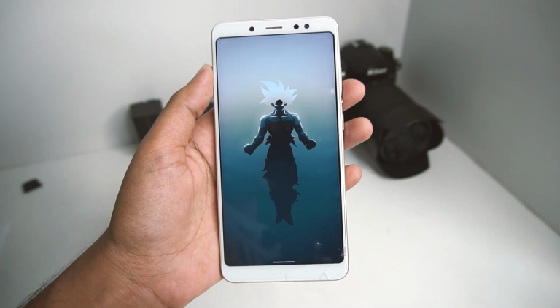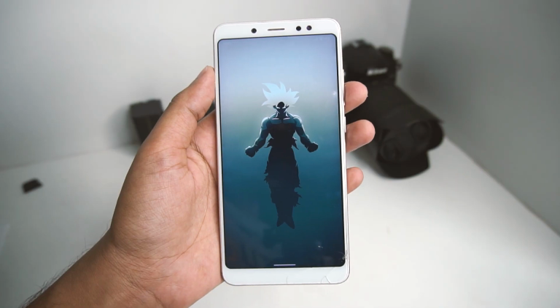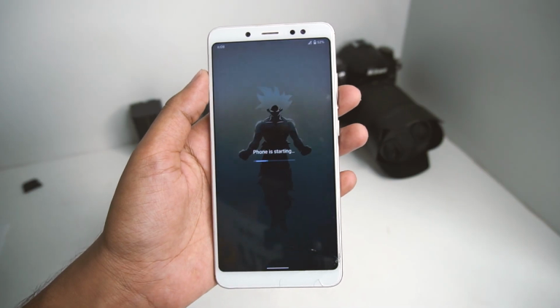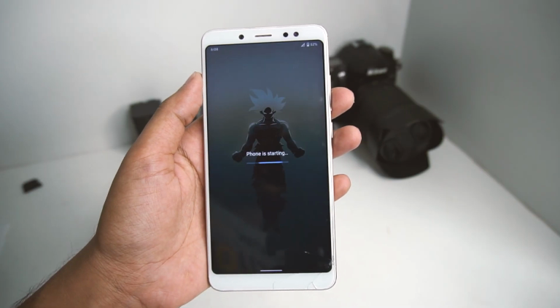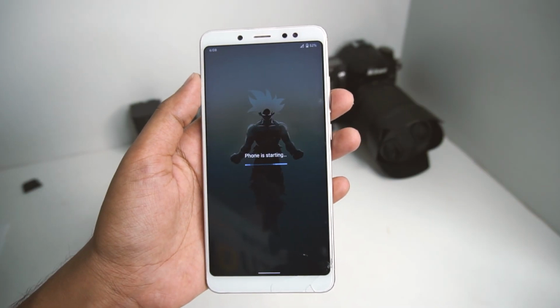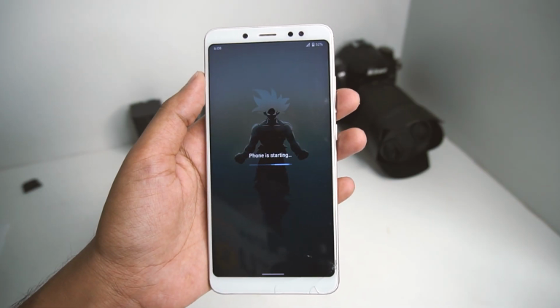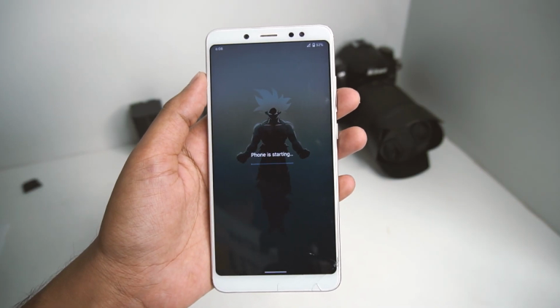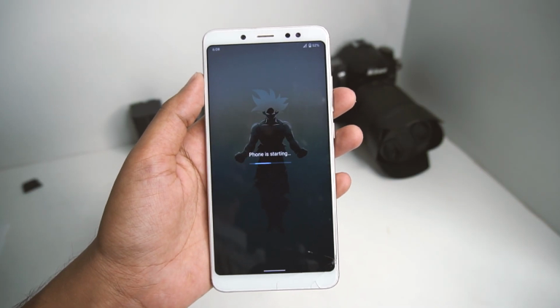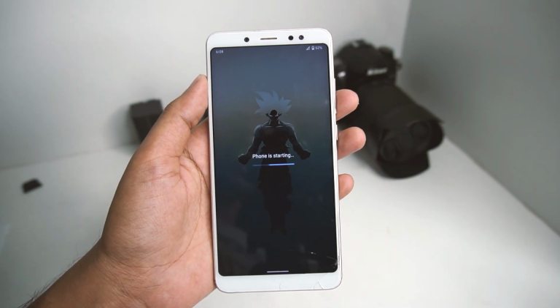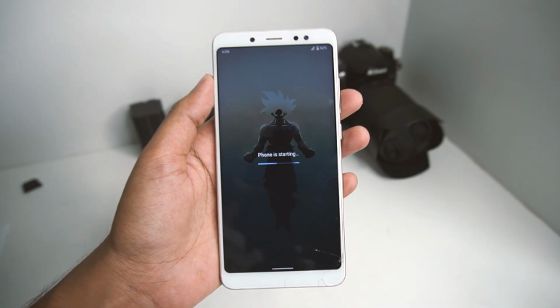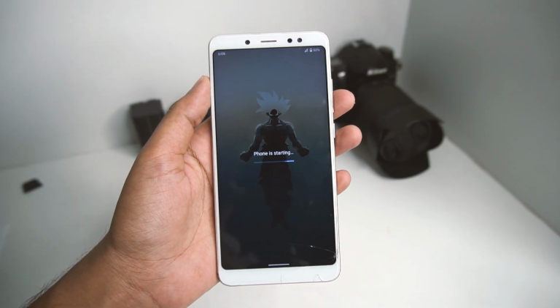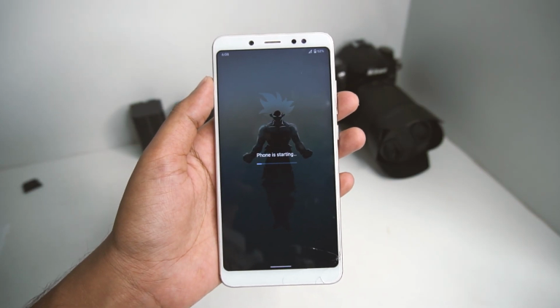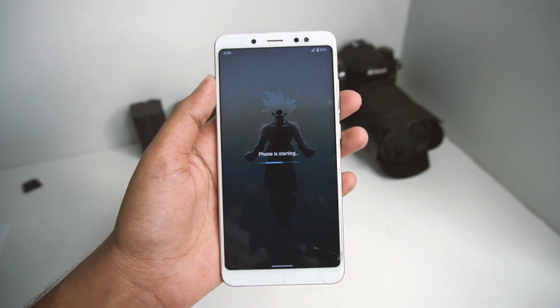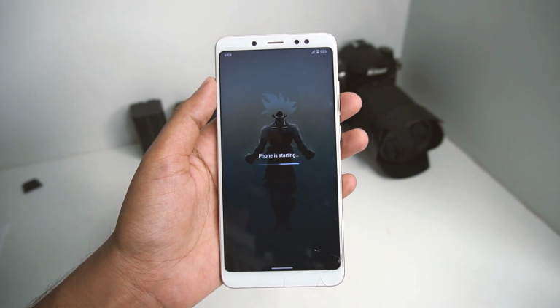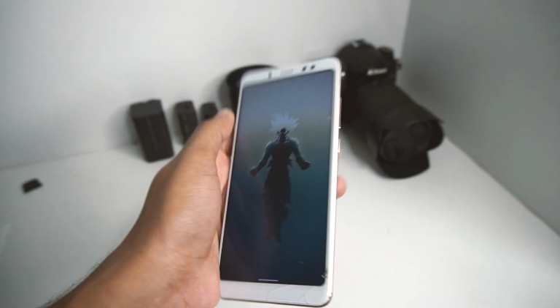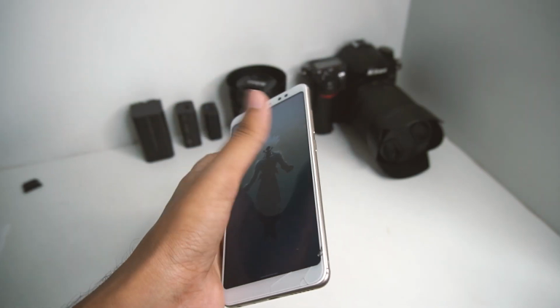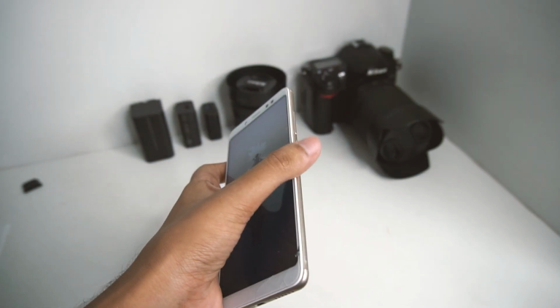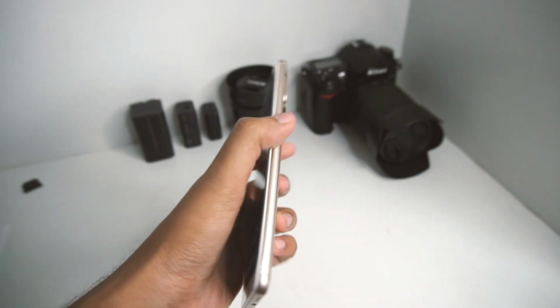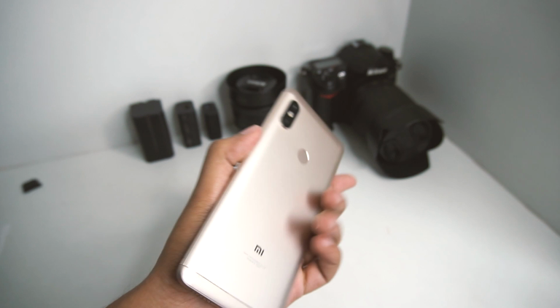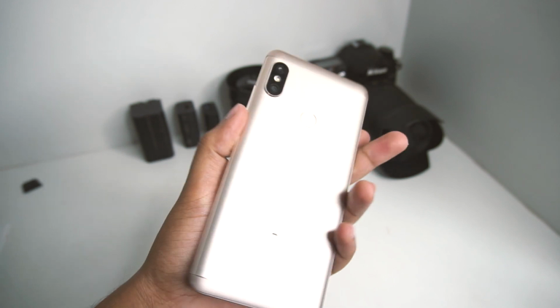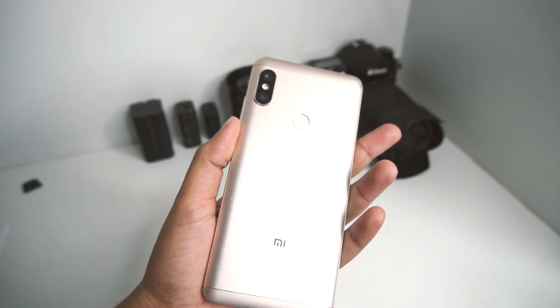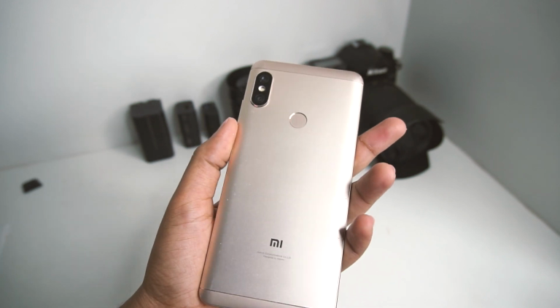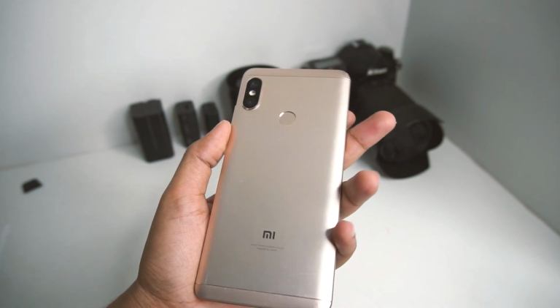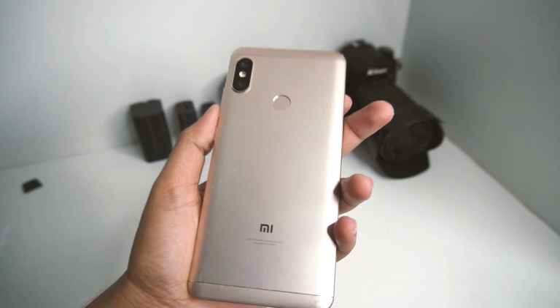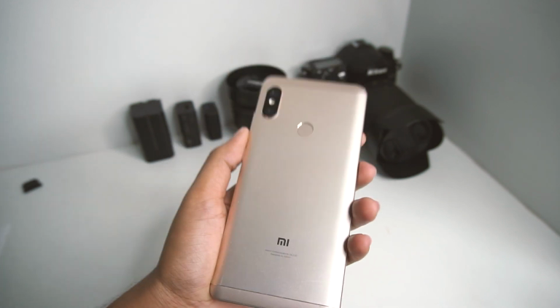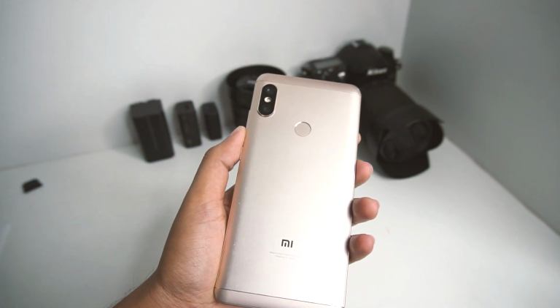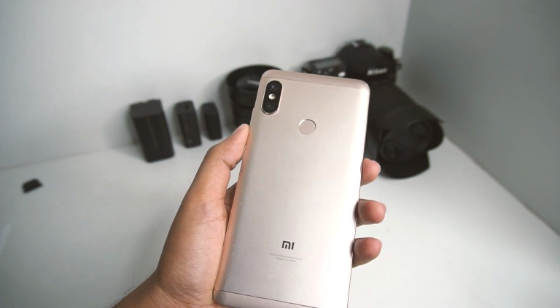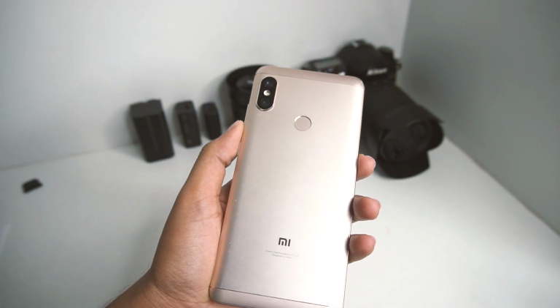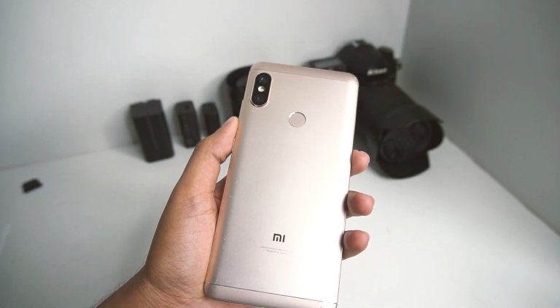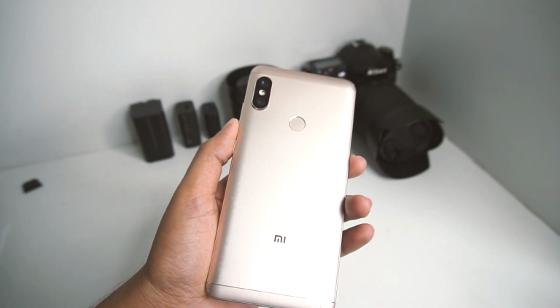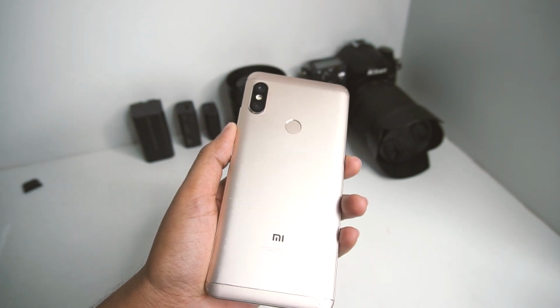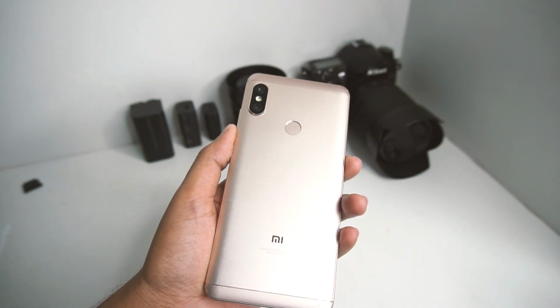Hello guys, my name is Shubroto and in this video I am going to talk about the Pixel Experience ROM on the Redmi Note 5 Pro.